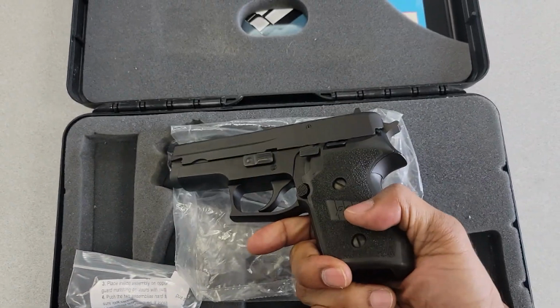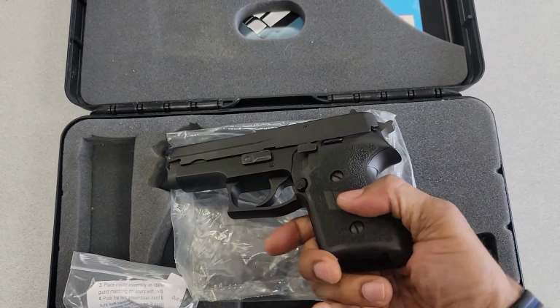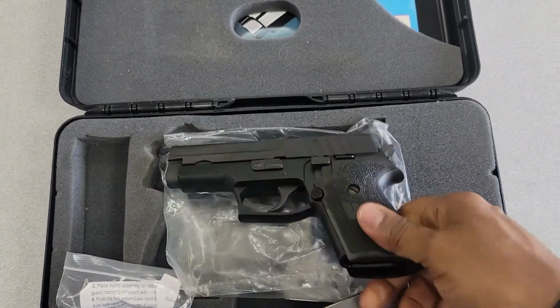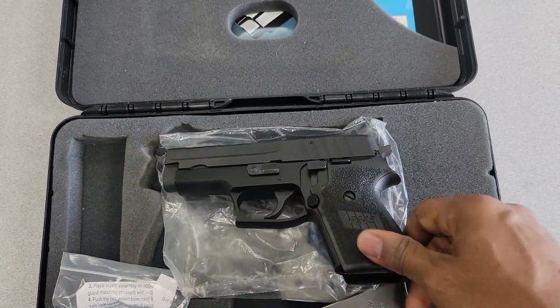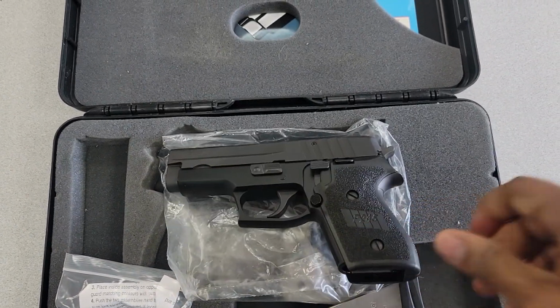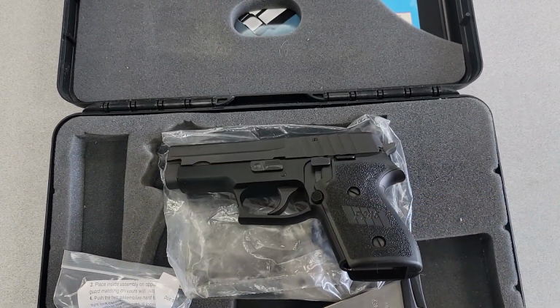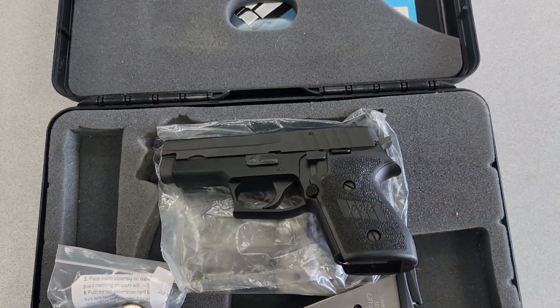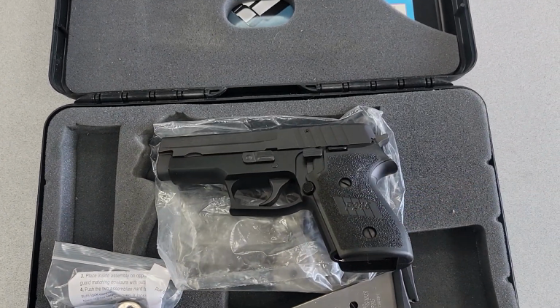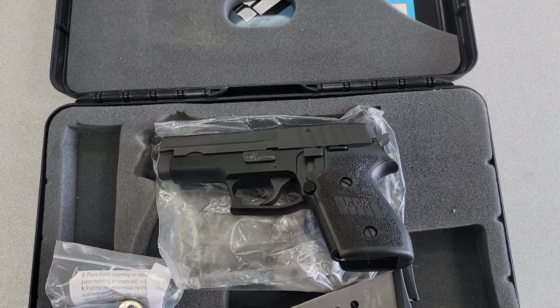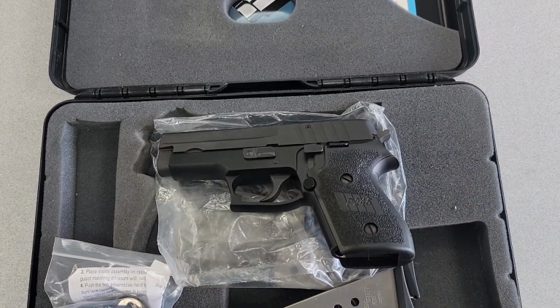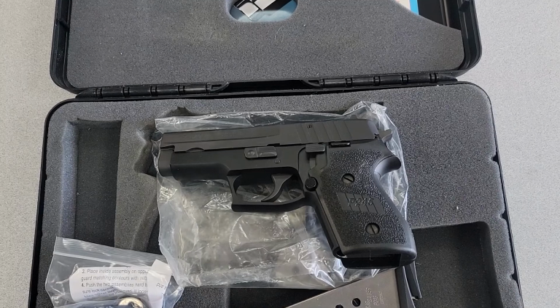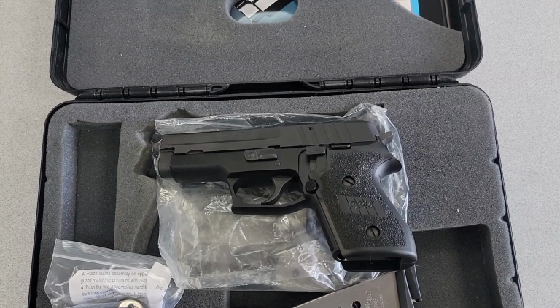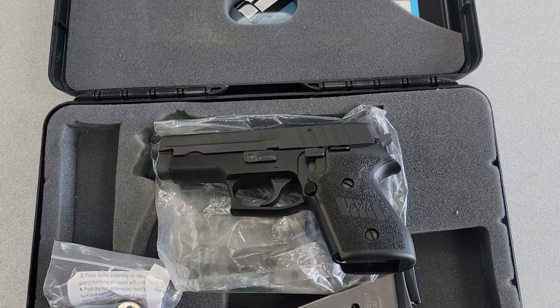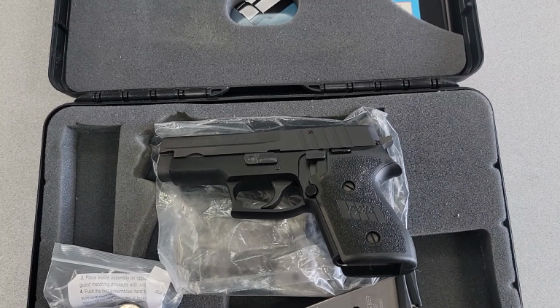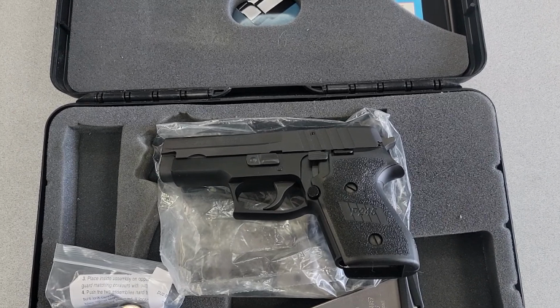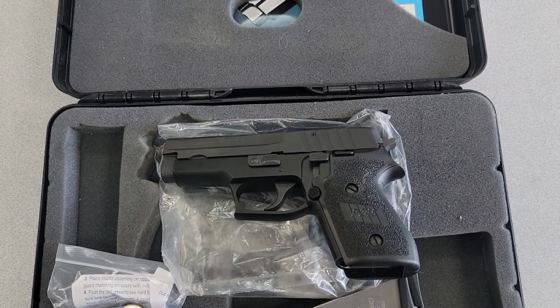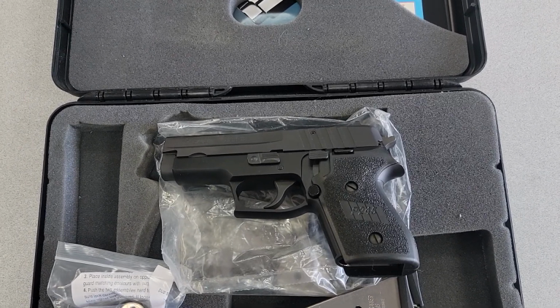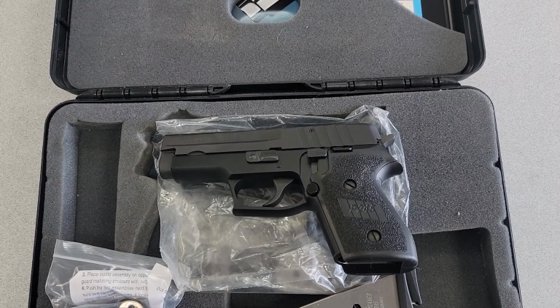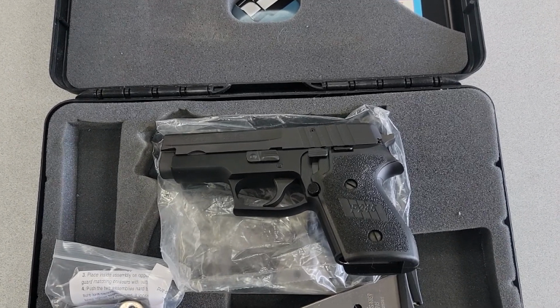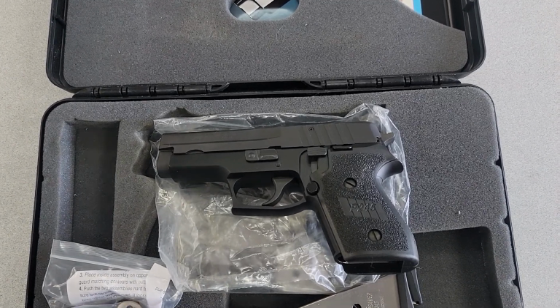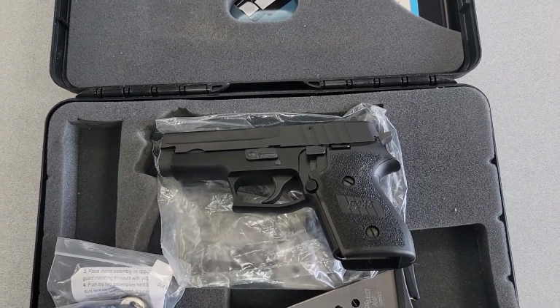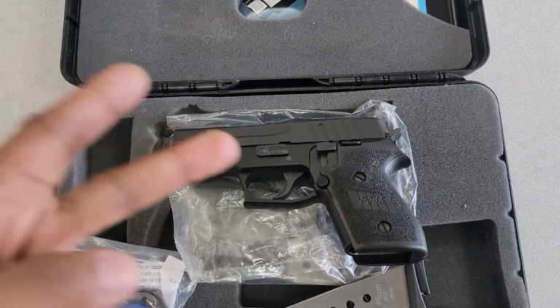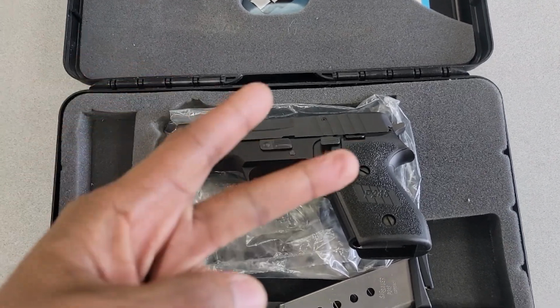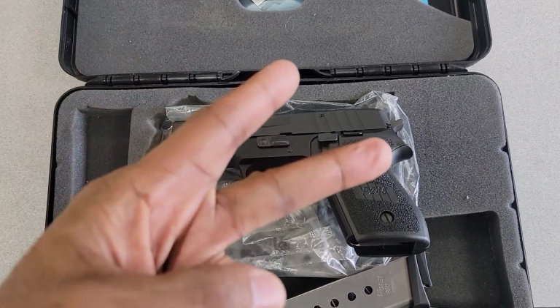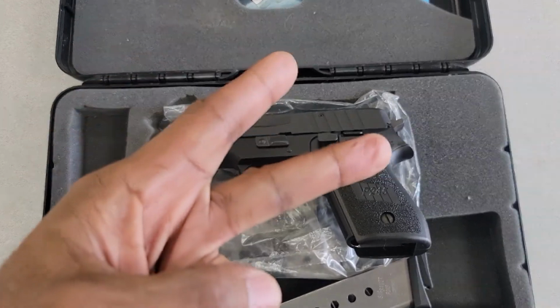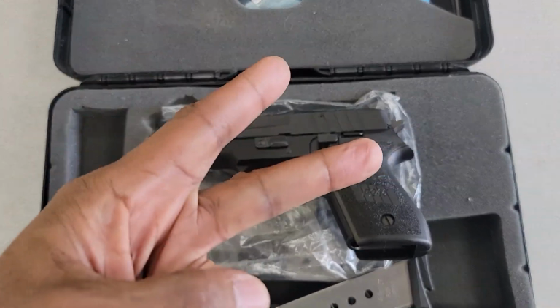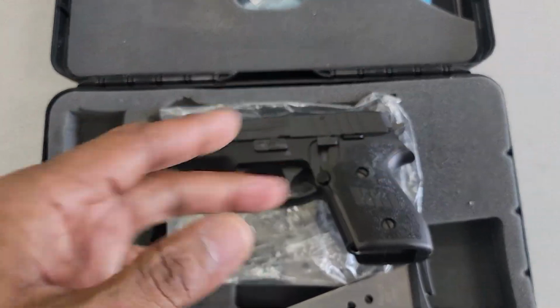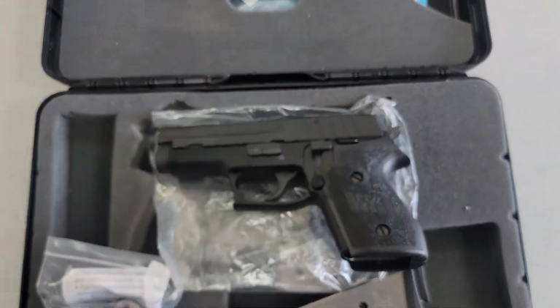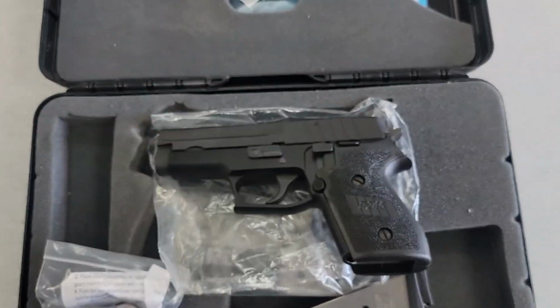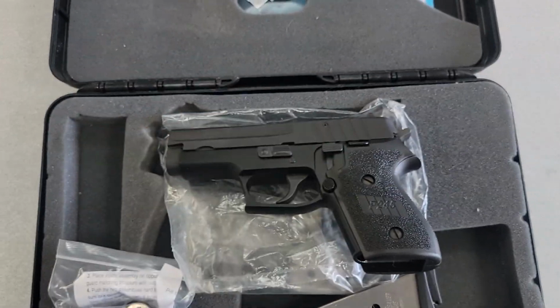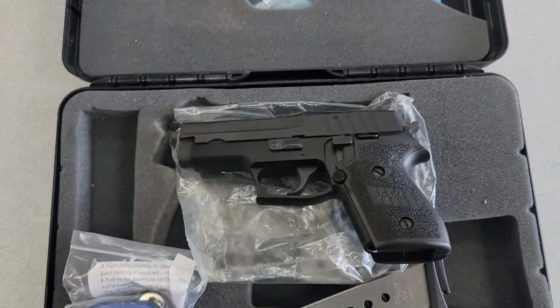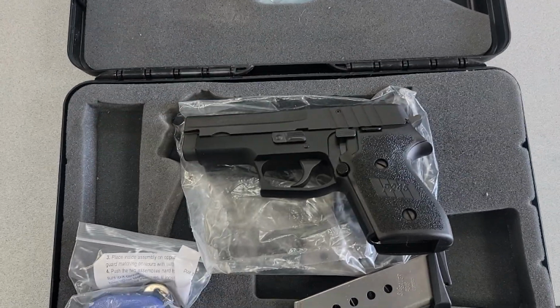All right, with that said — happy shooting, stay safe. Hashtag 2A.